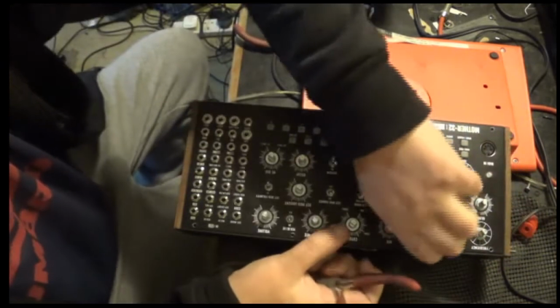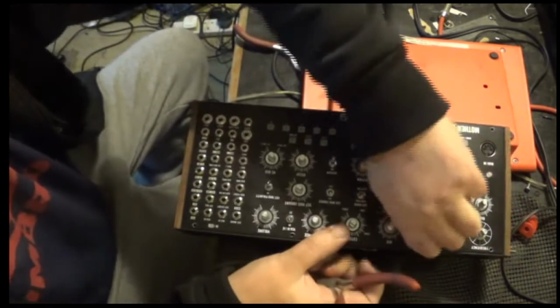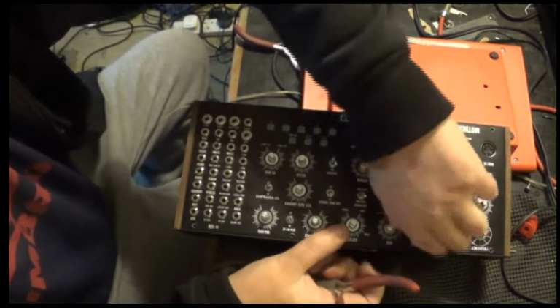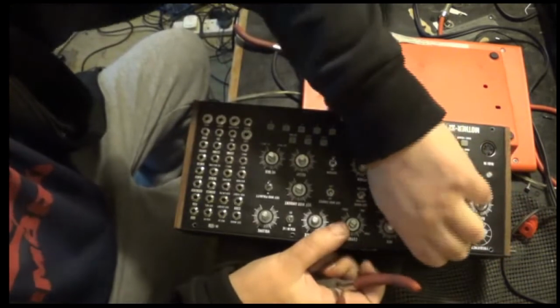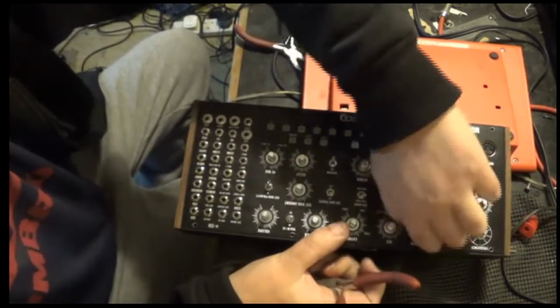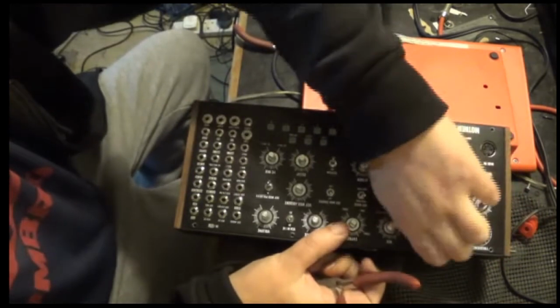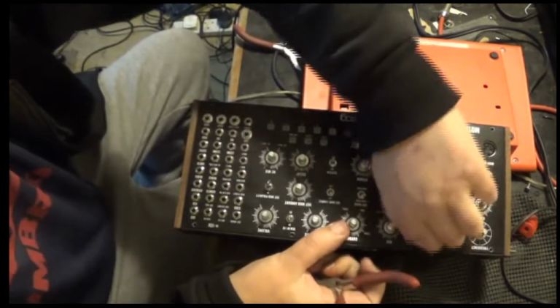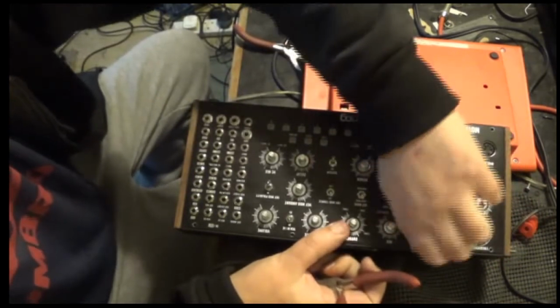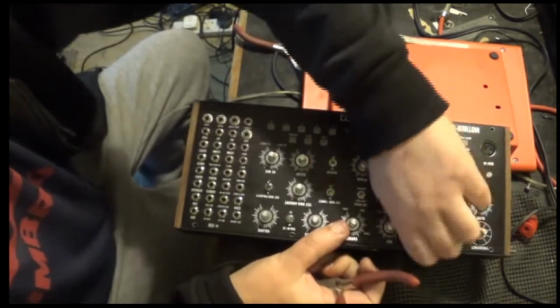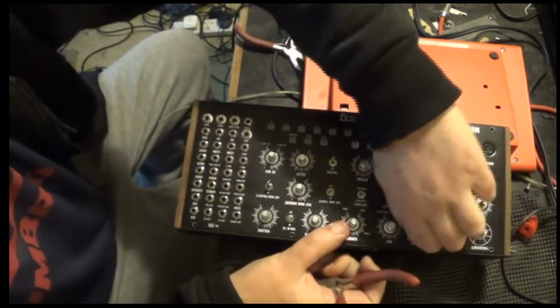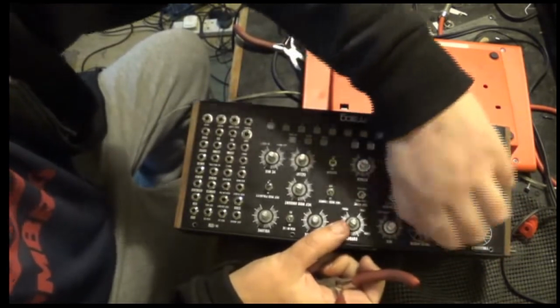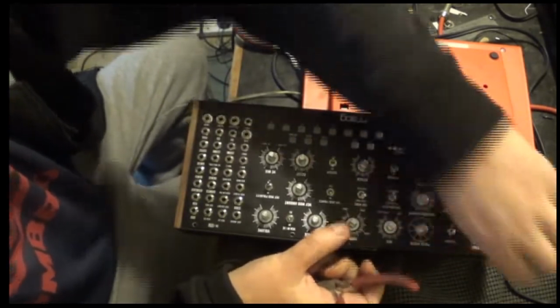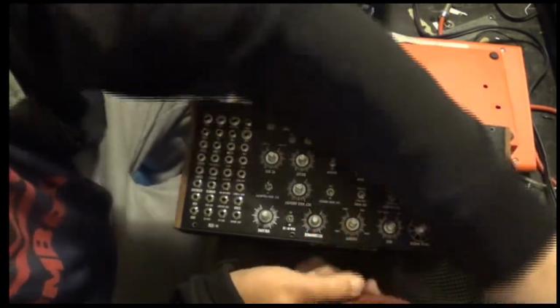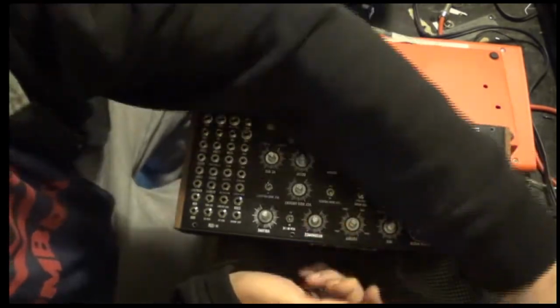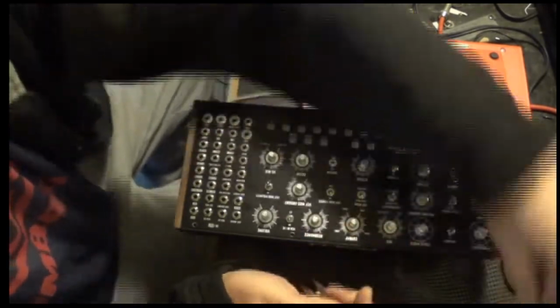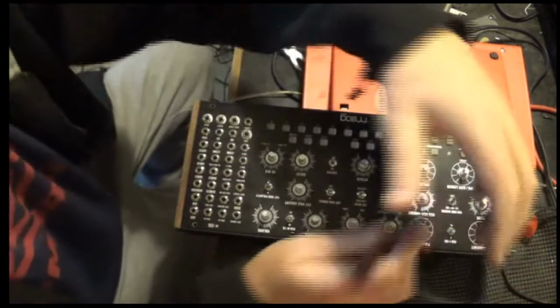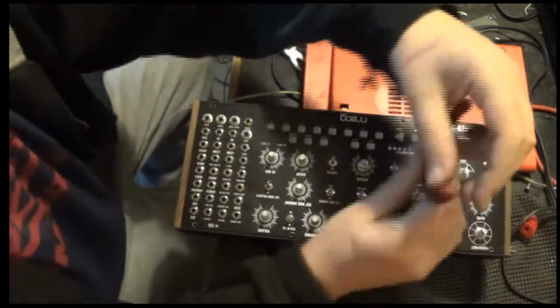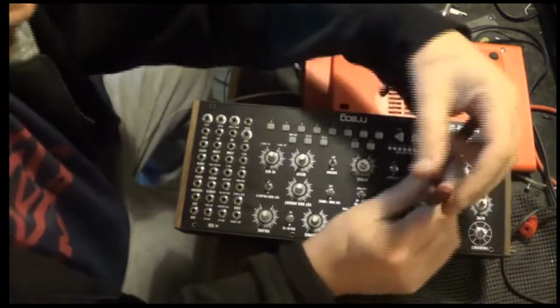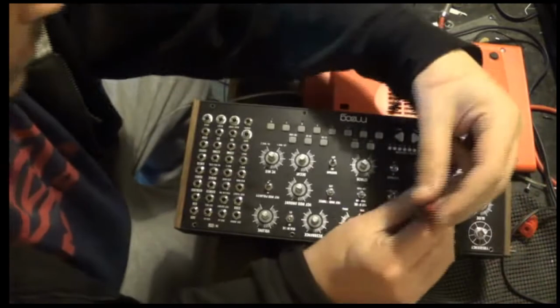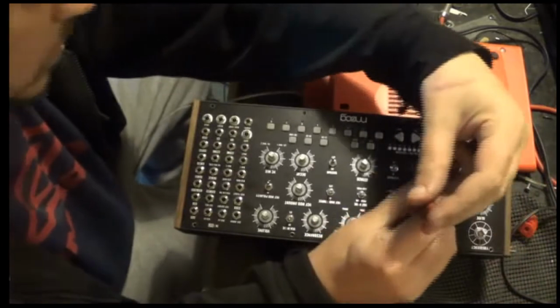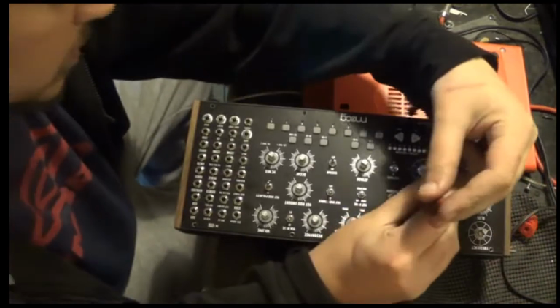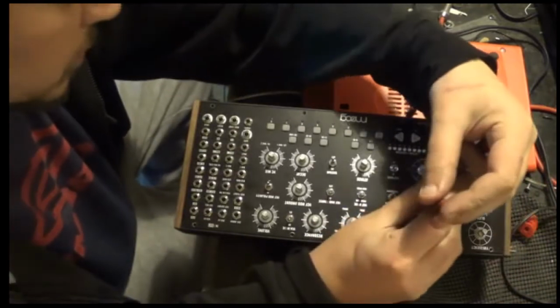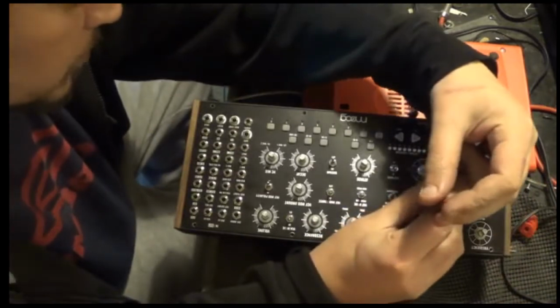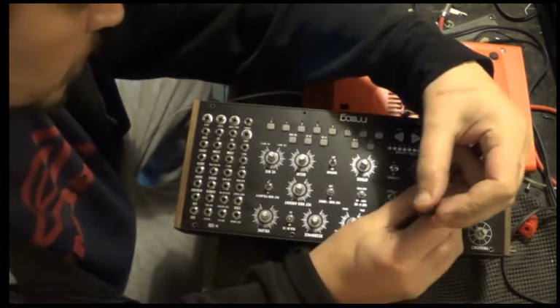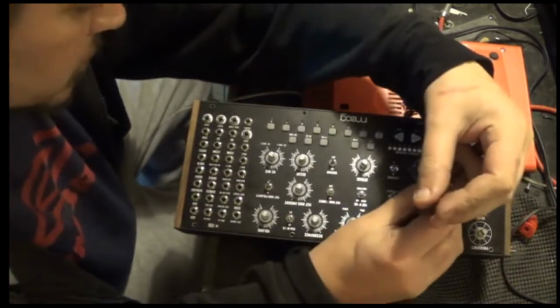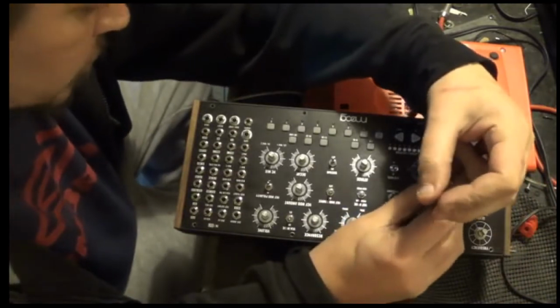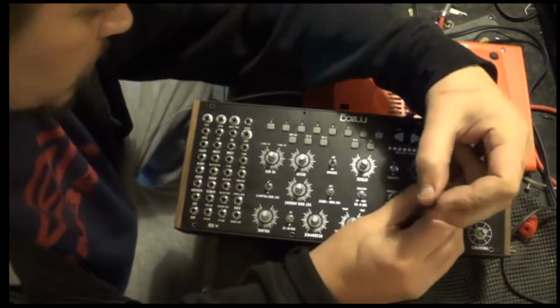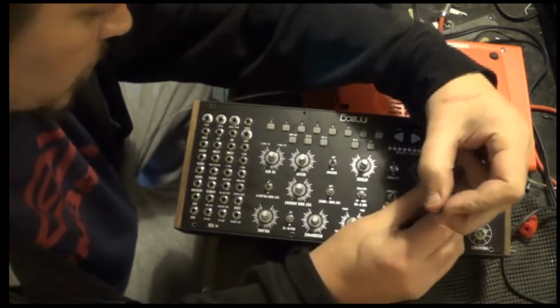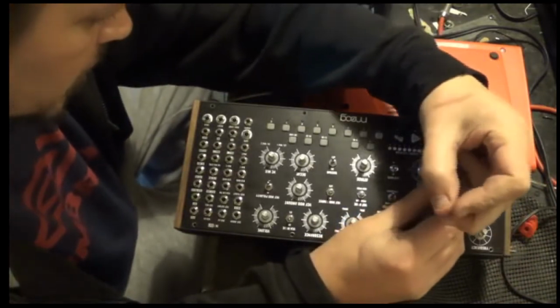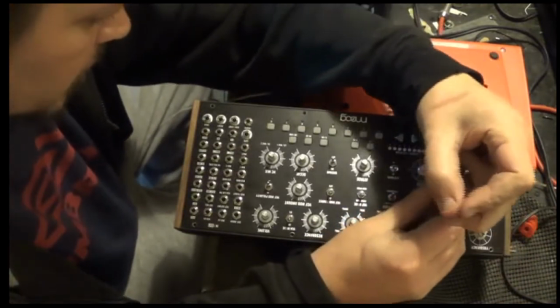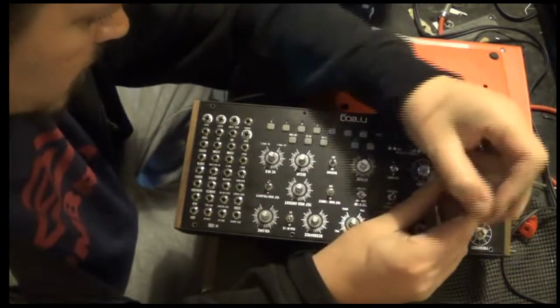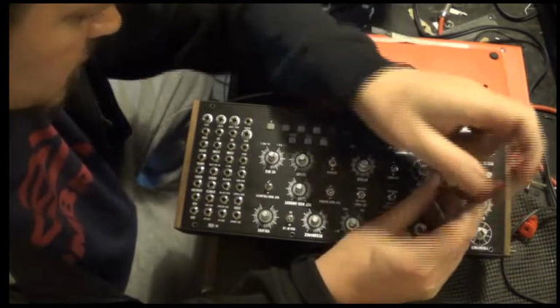I'm very interested to know which components got burnt out in this.